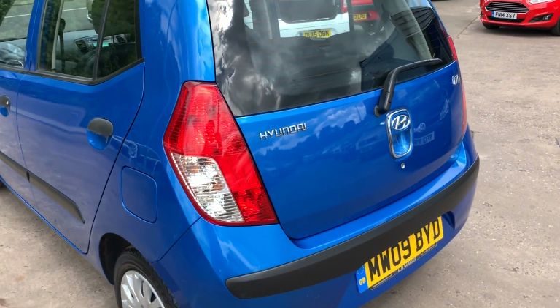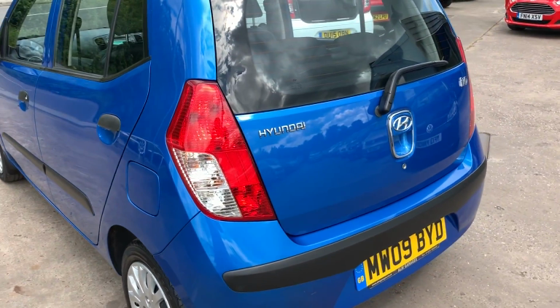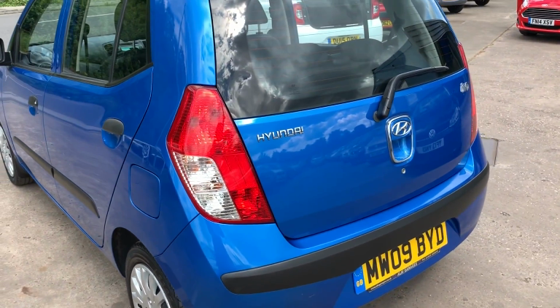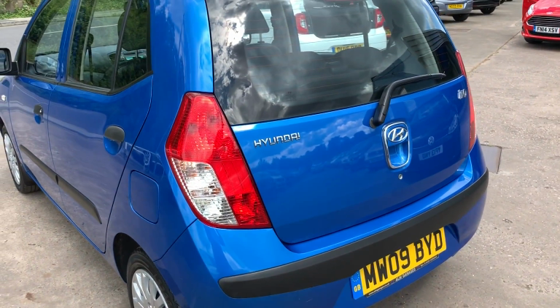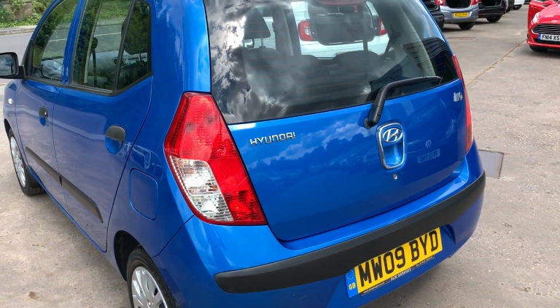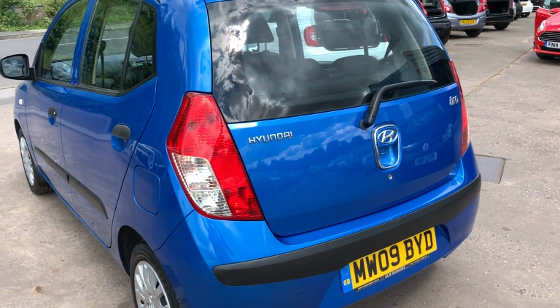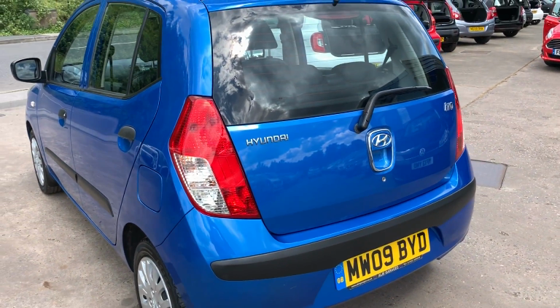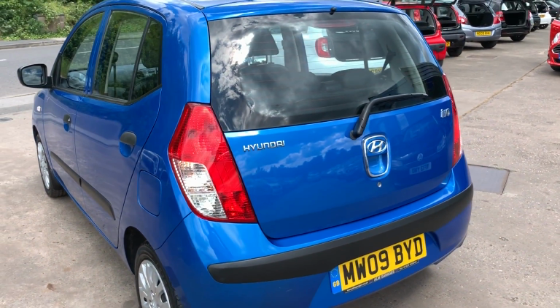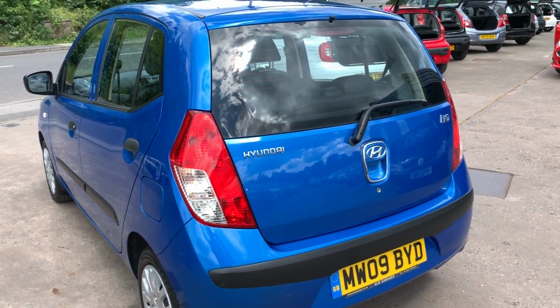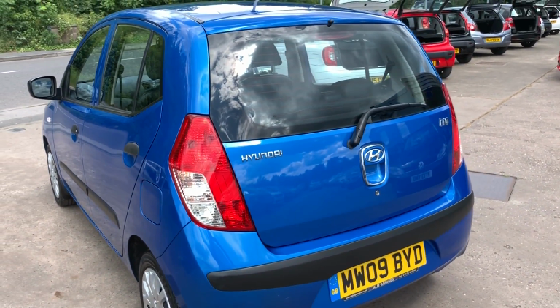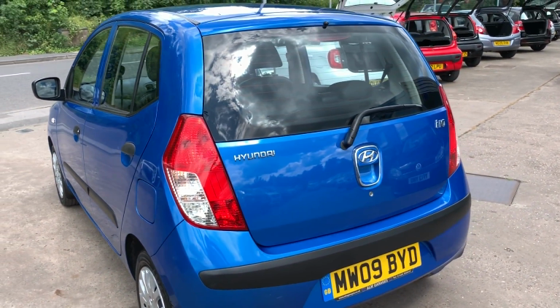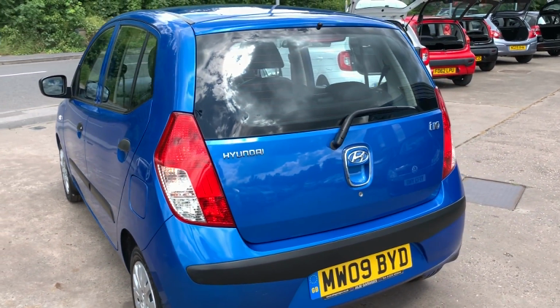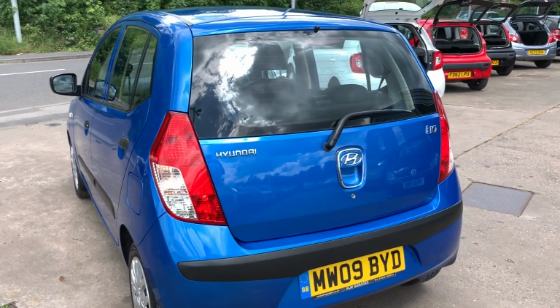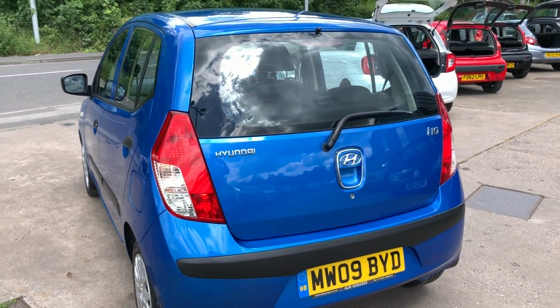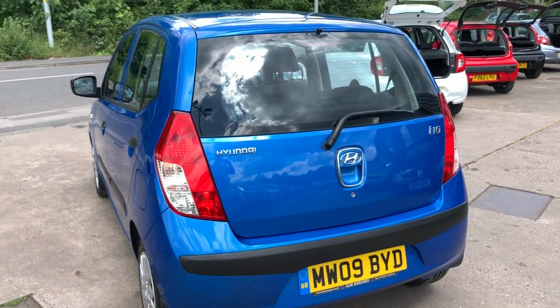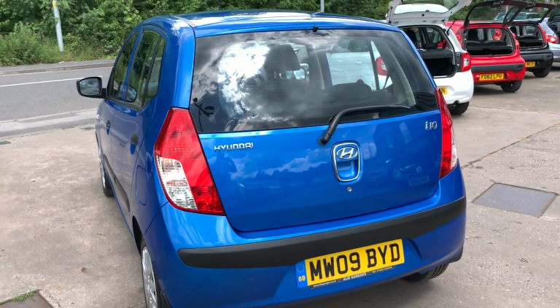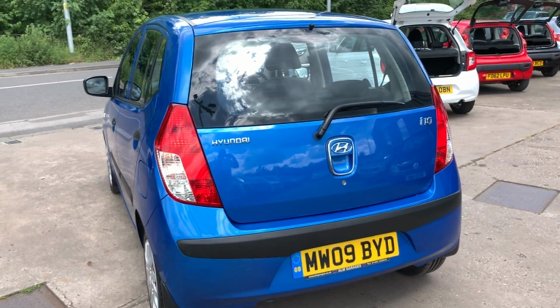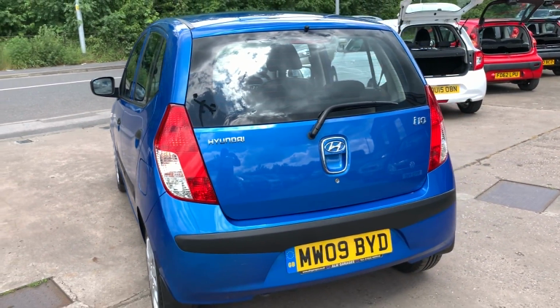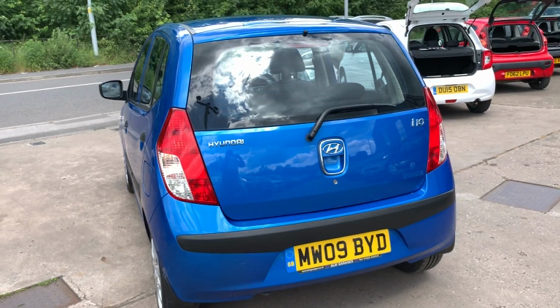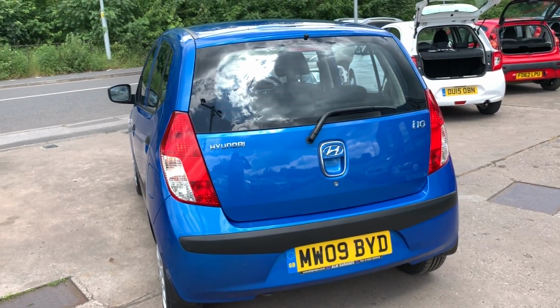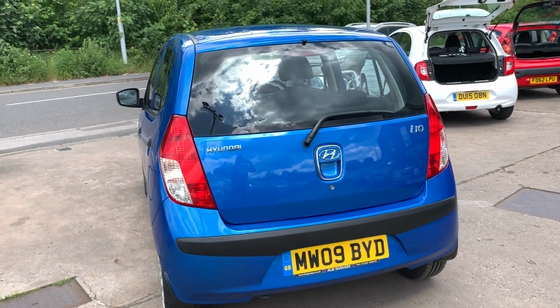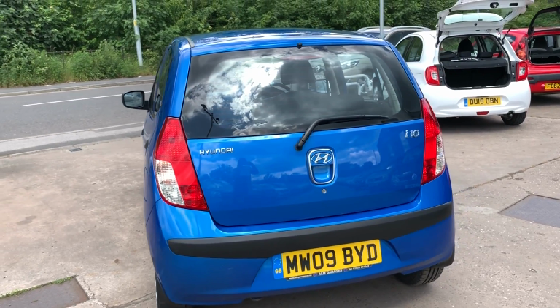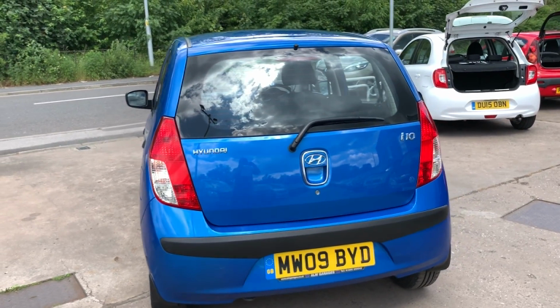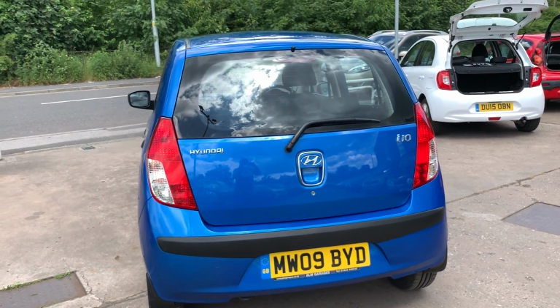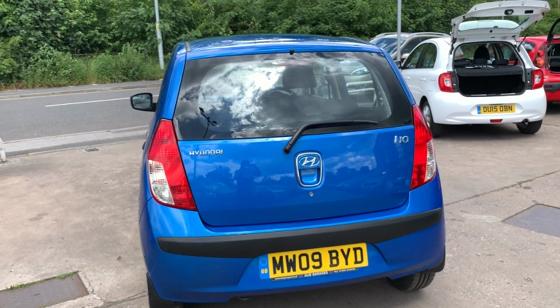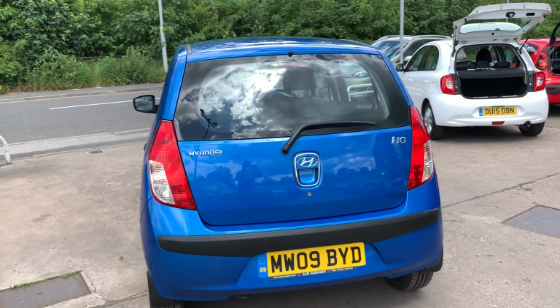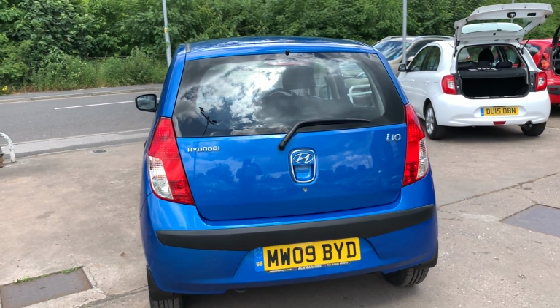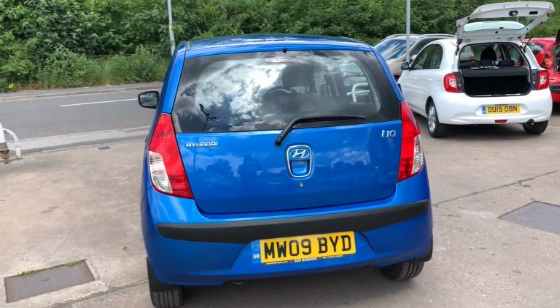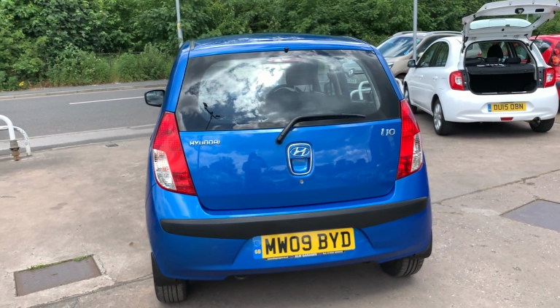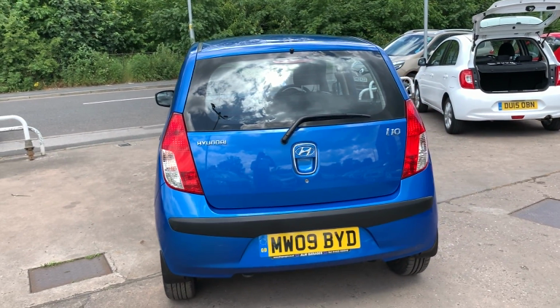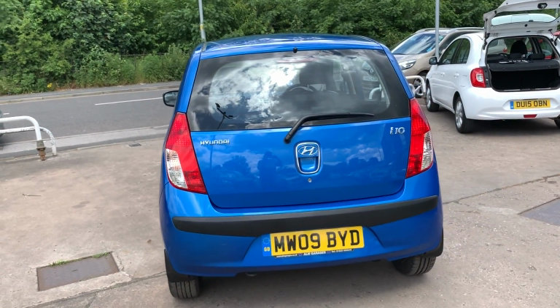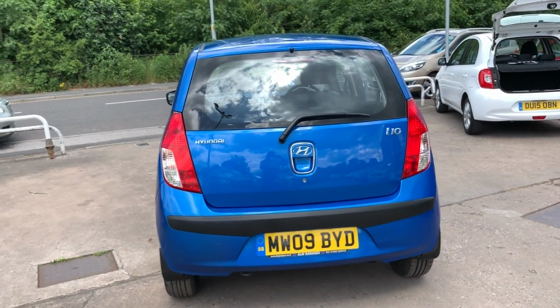The car comes with two keys, power steering, road tax is only £30 a year, and the car also has a full service history.